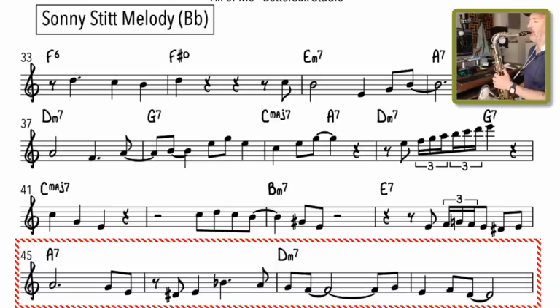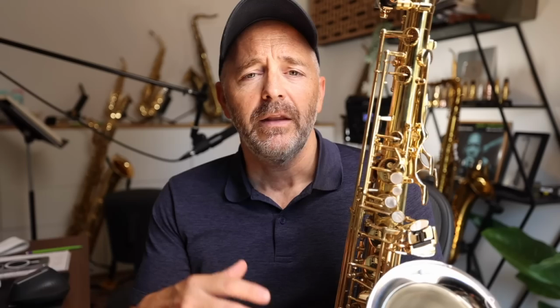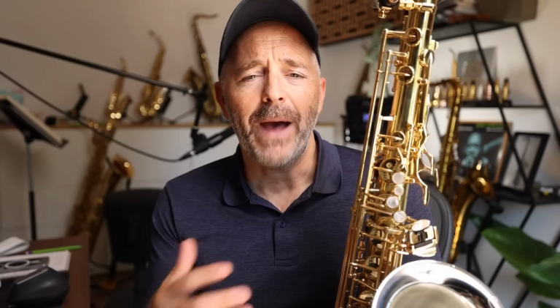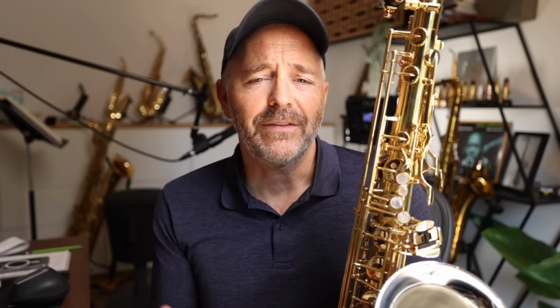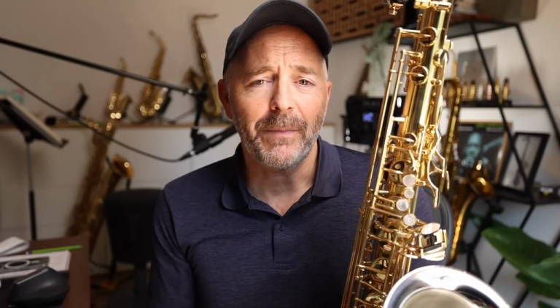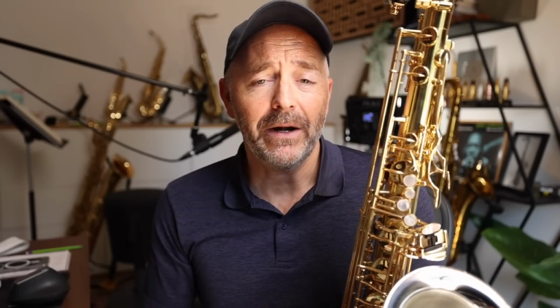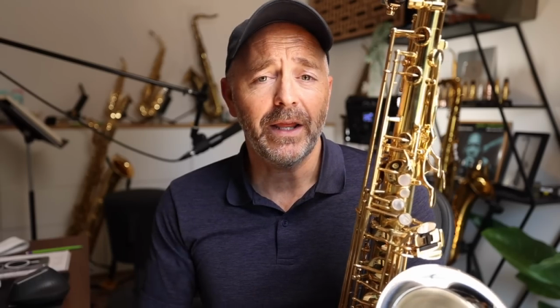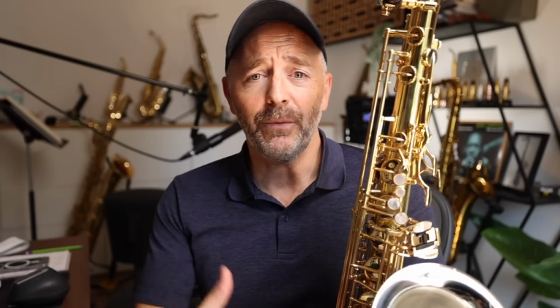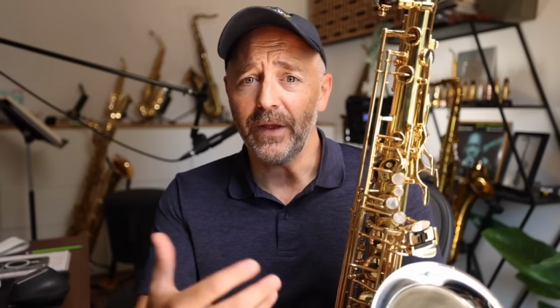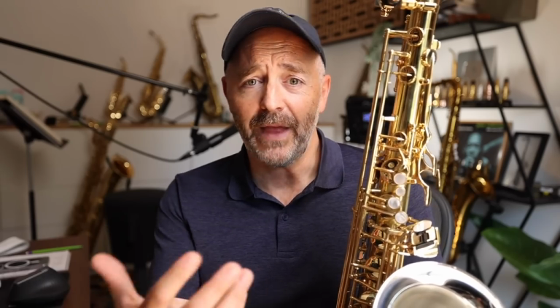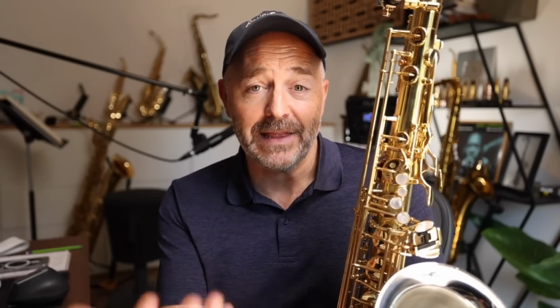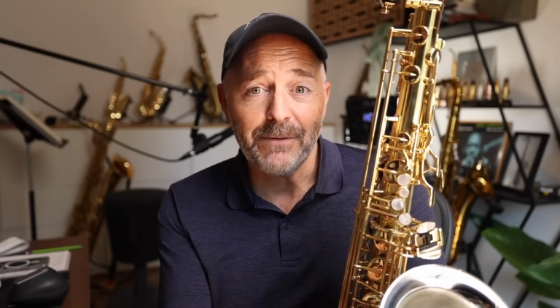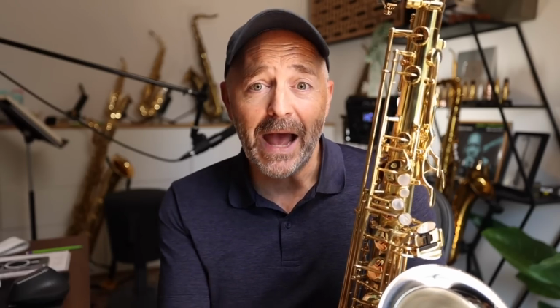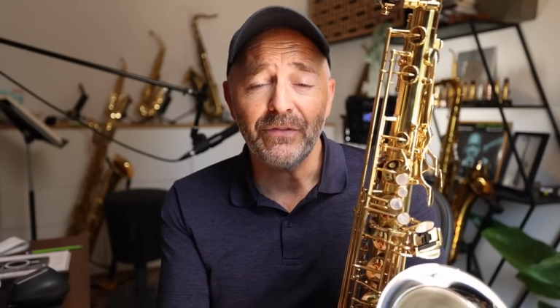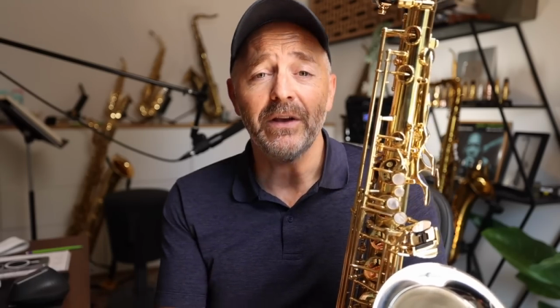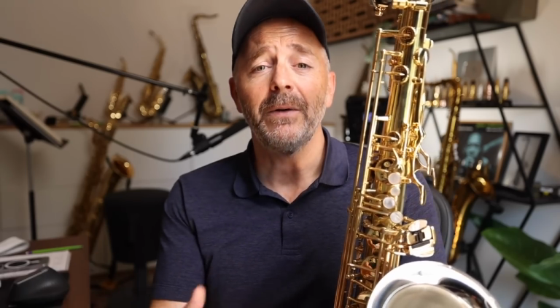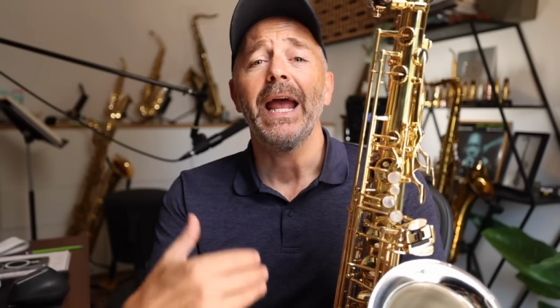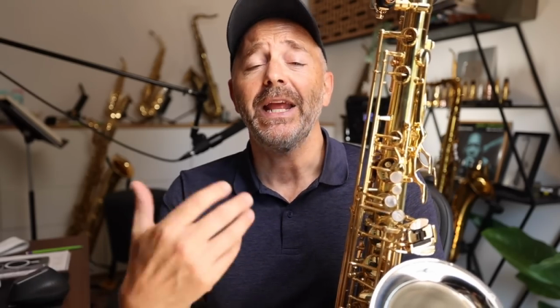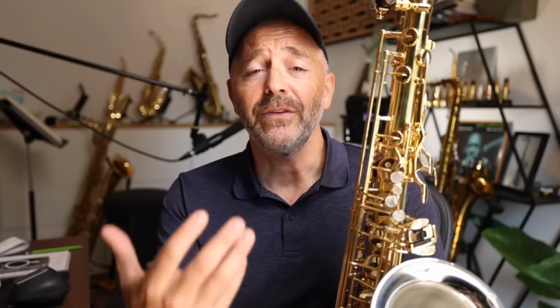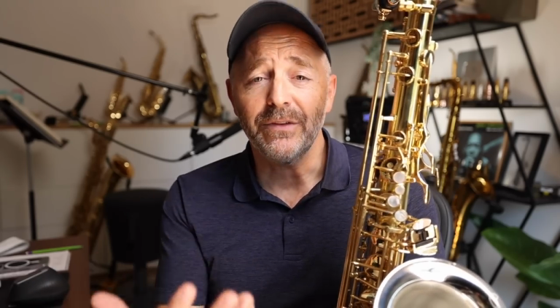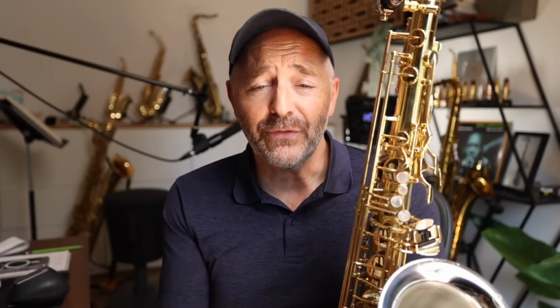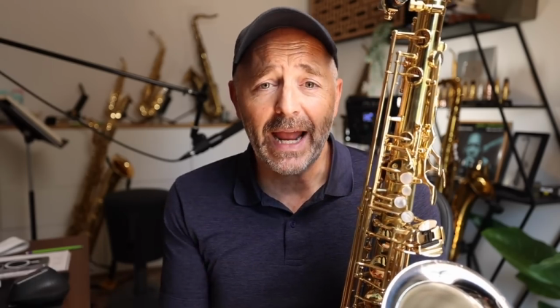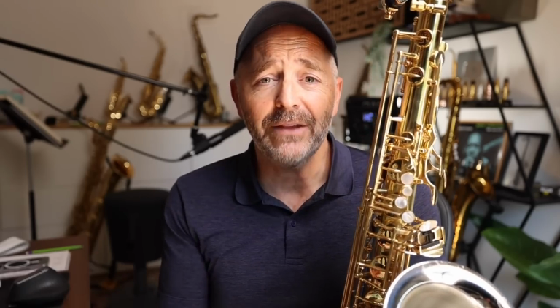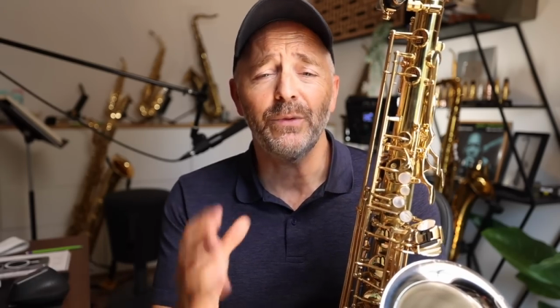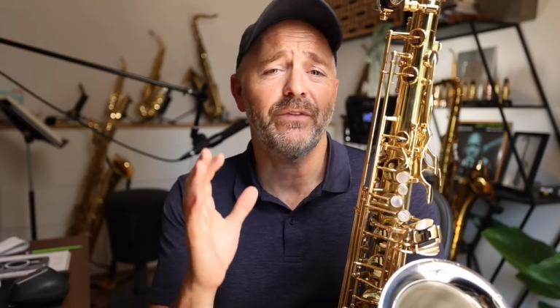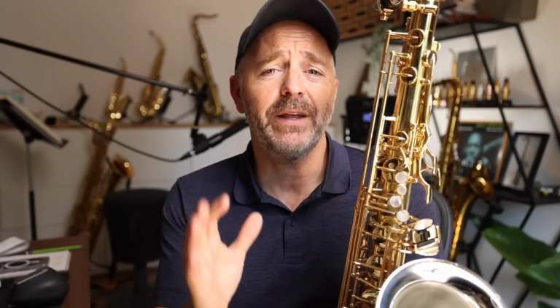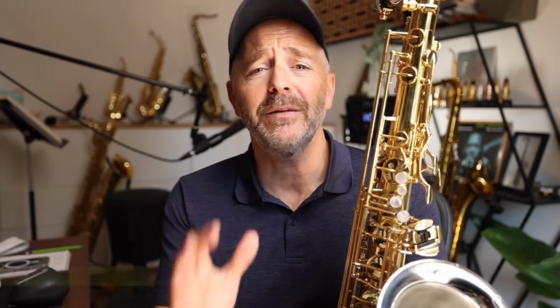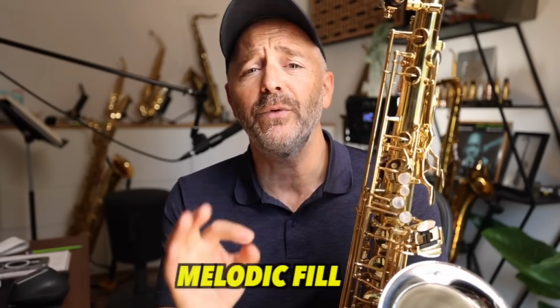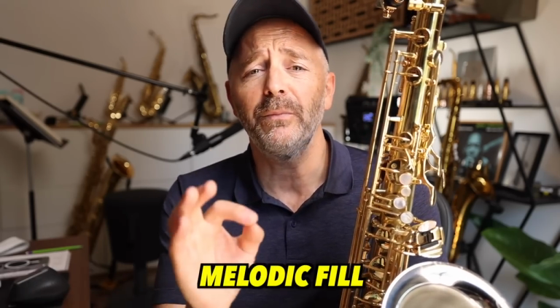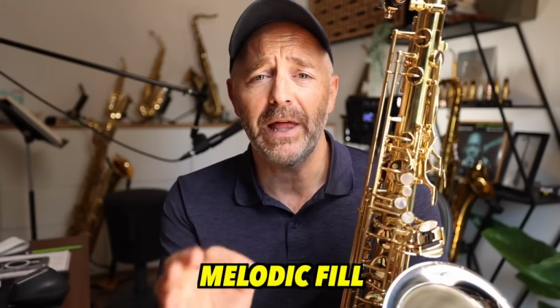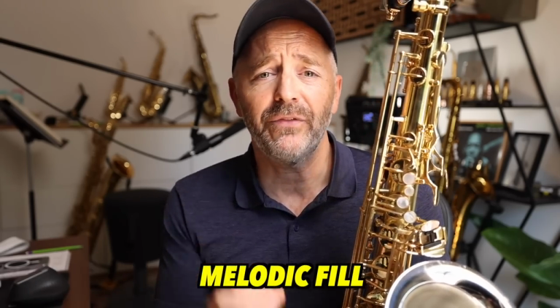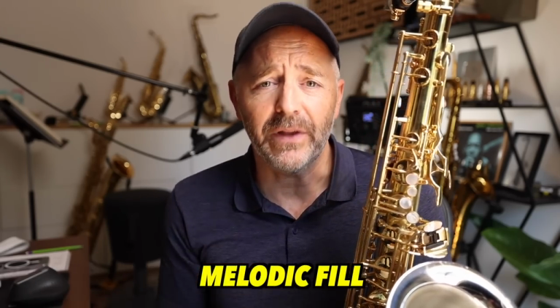Now back to the melody with a laid-back feel, and he ends the phrase with a very simple melodic fill.